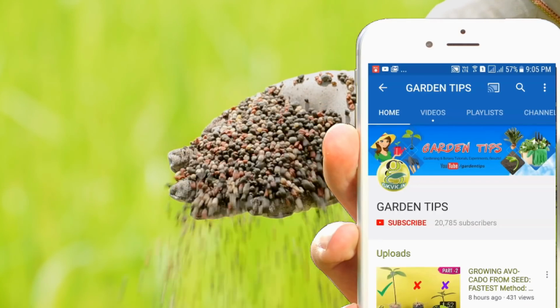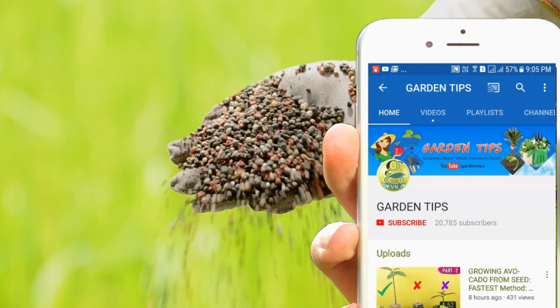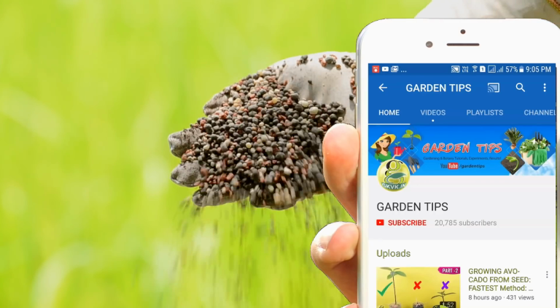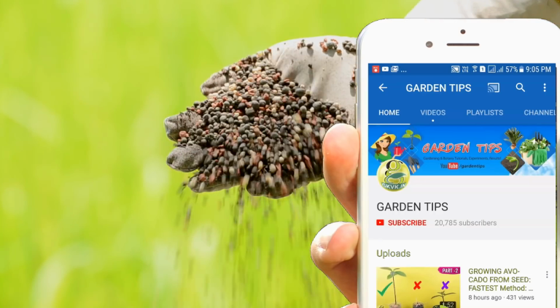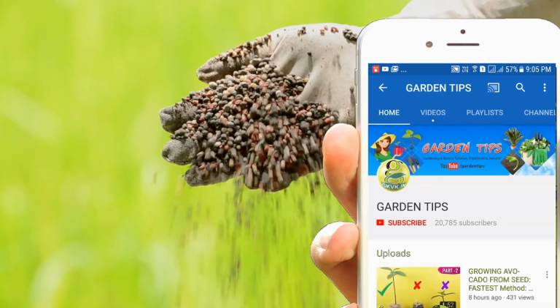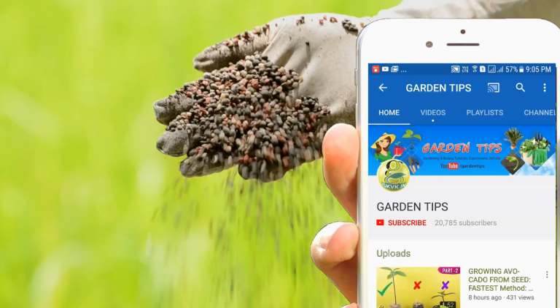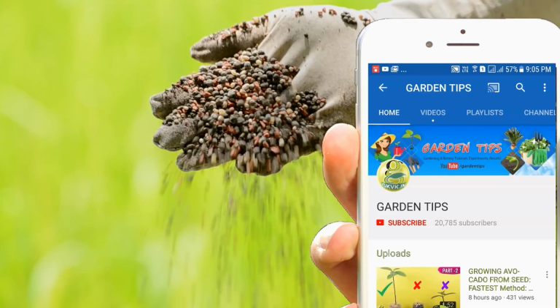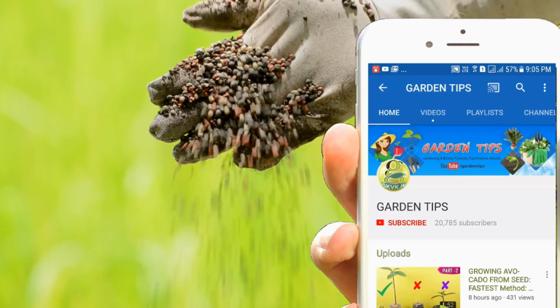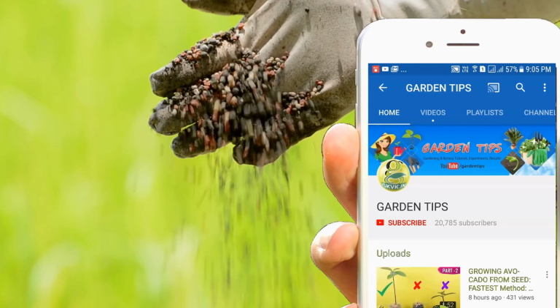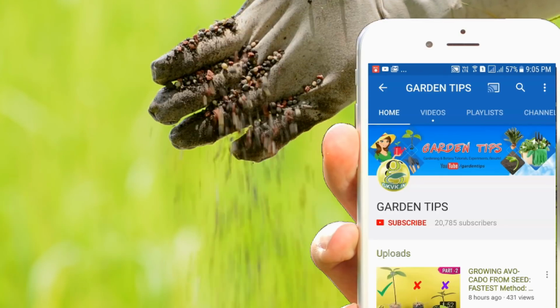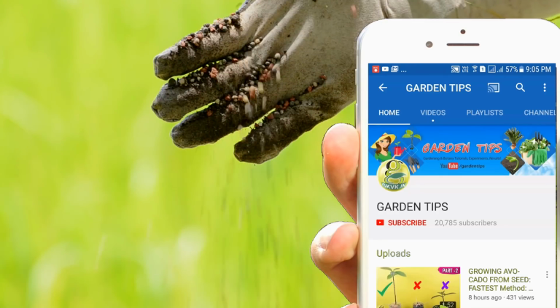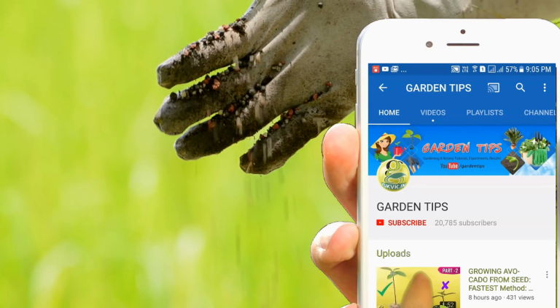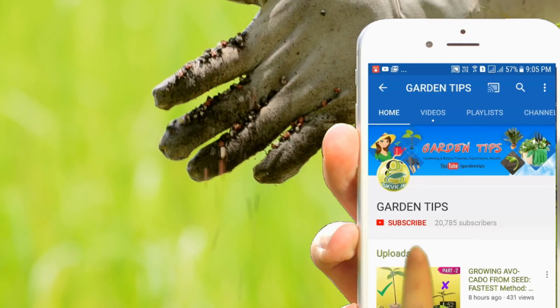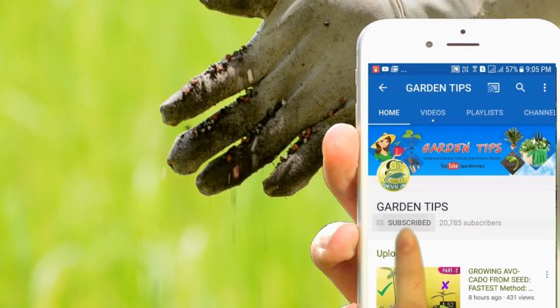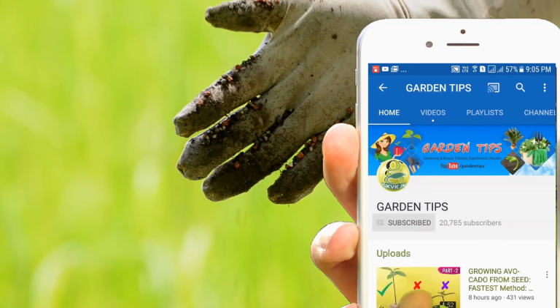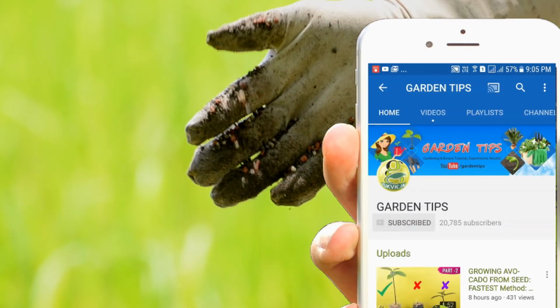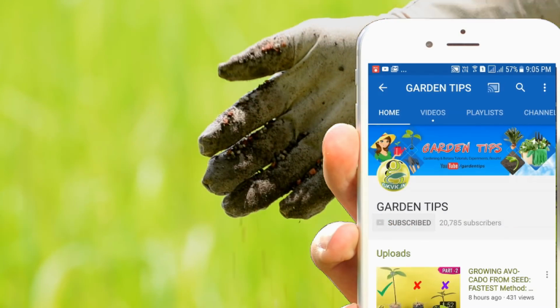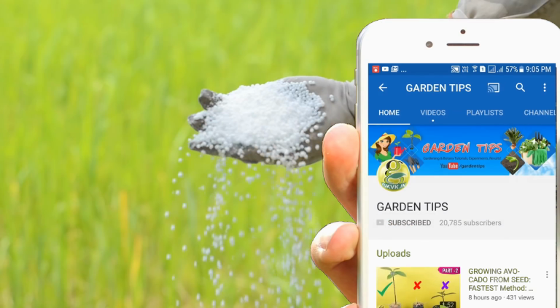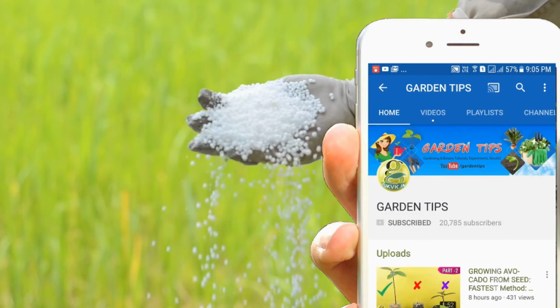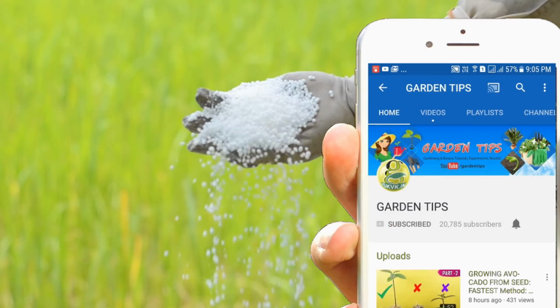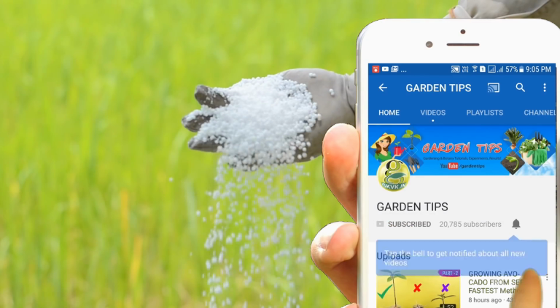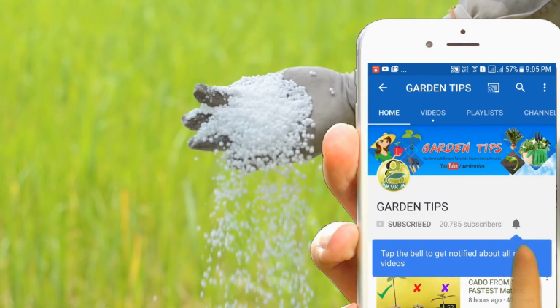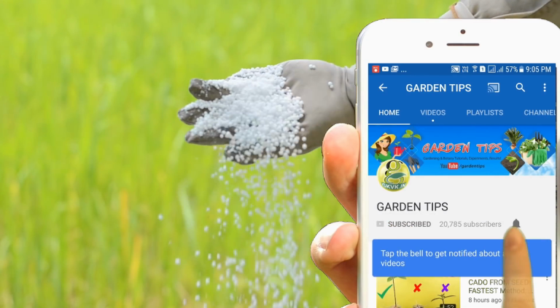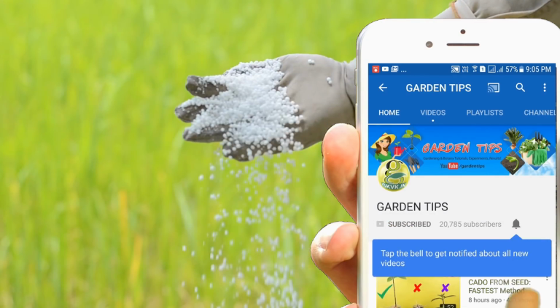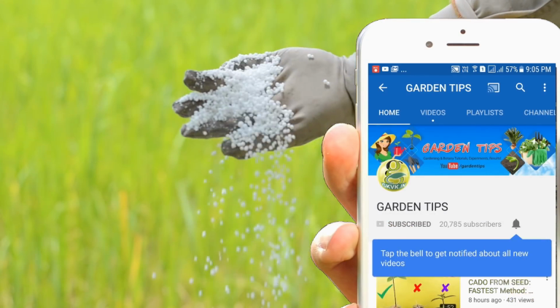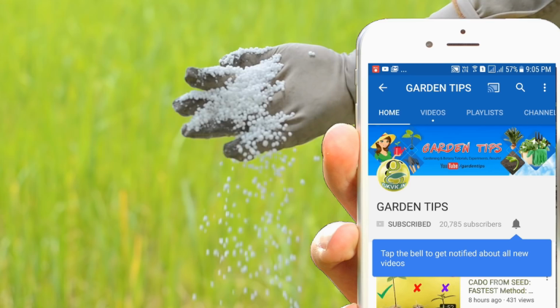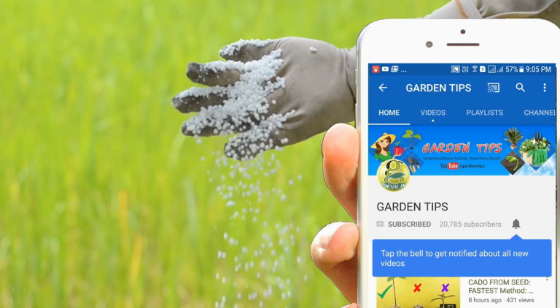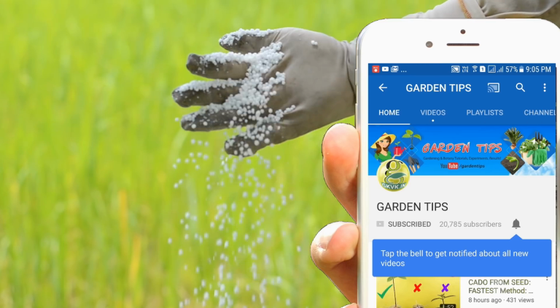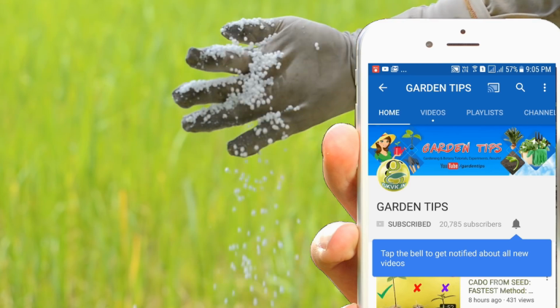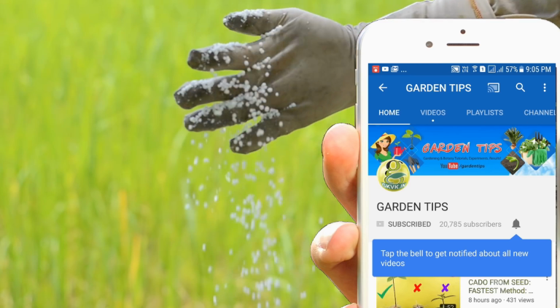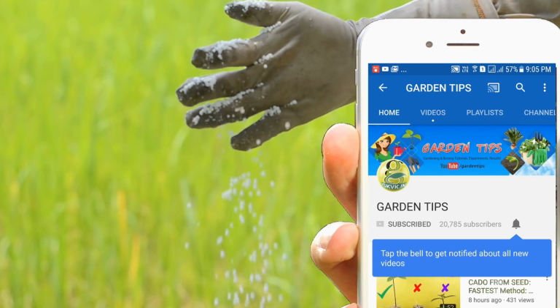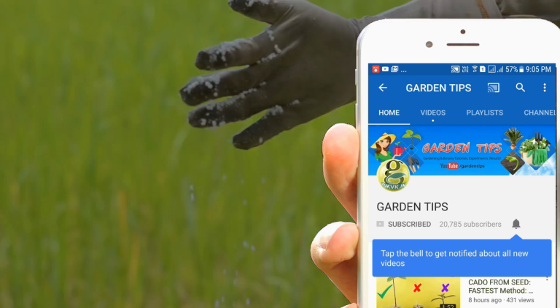If you are a hobby gardener or interested in growing plants, consider subscribing to this channel. You can also turn on the notification bell icon so that you won't miss any updates.